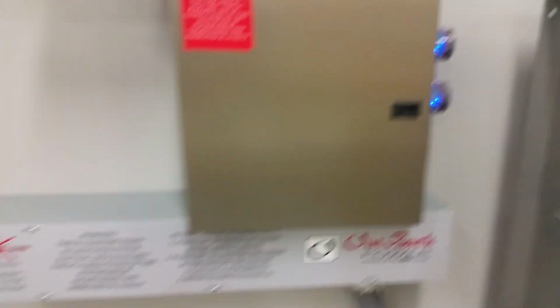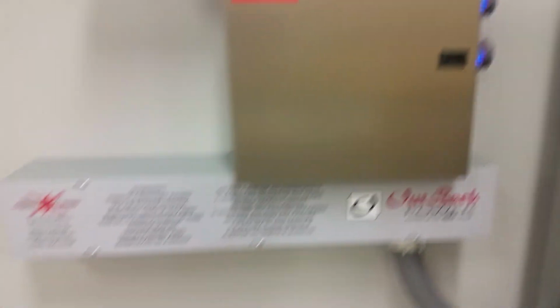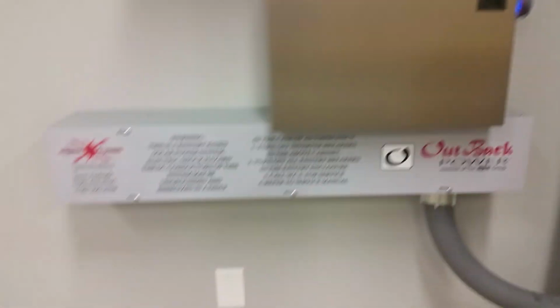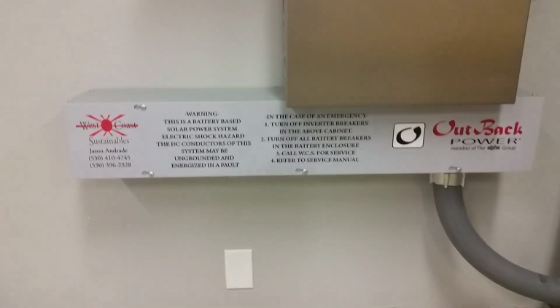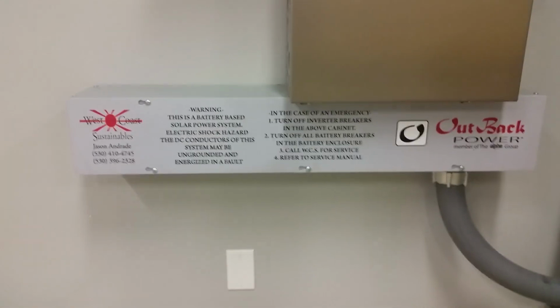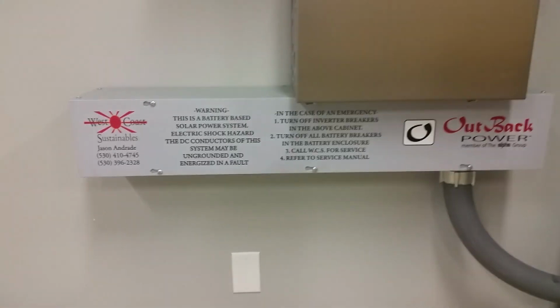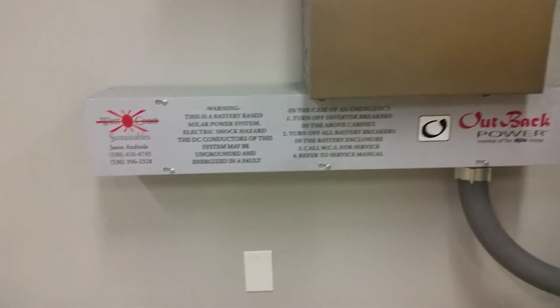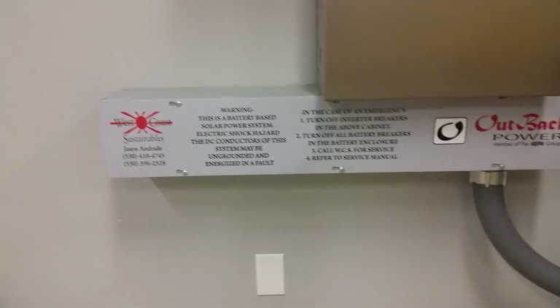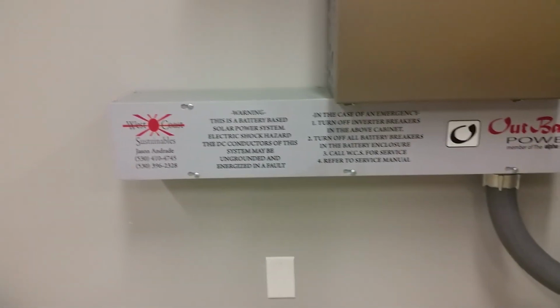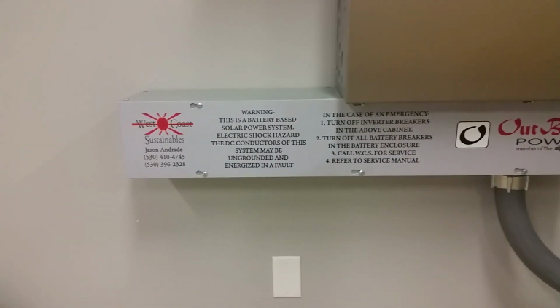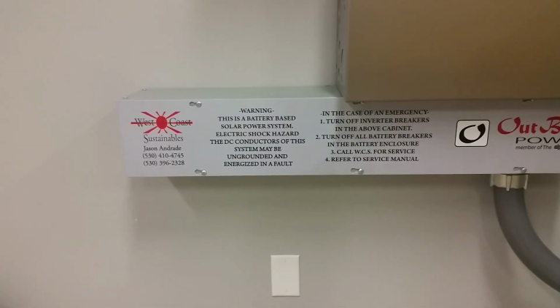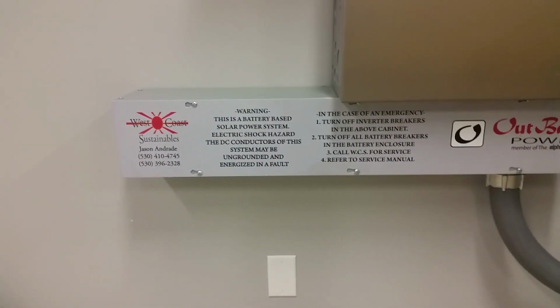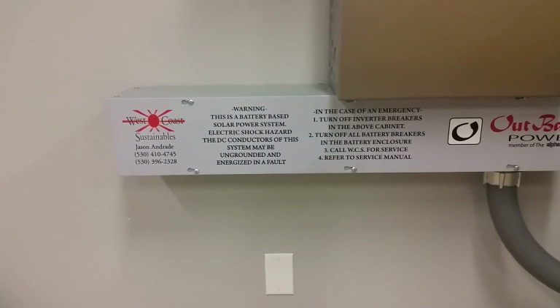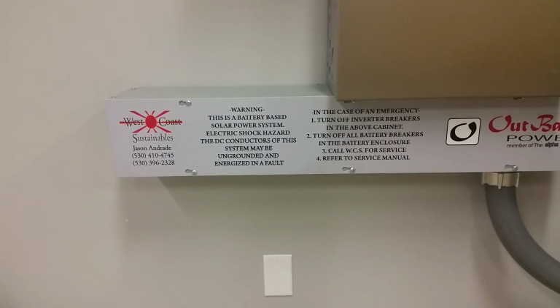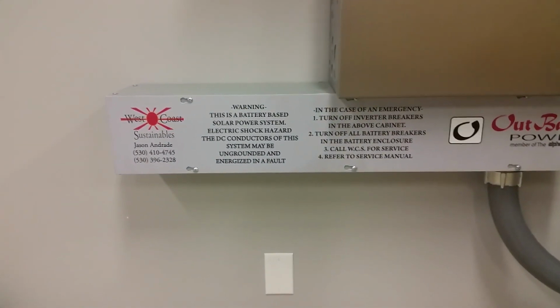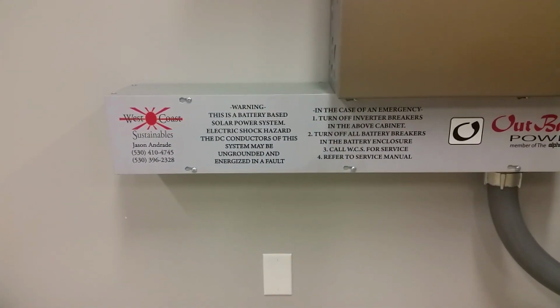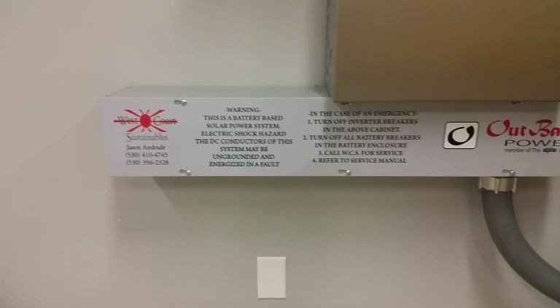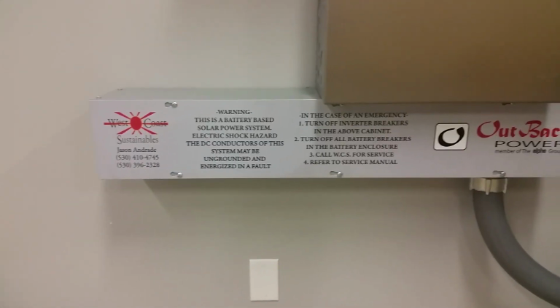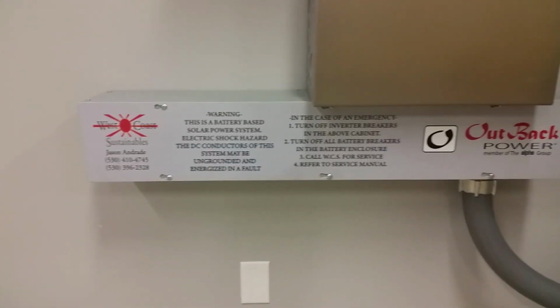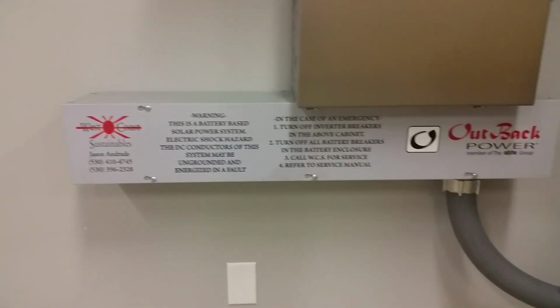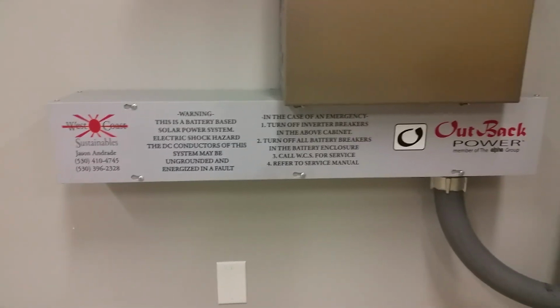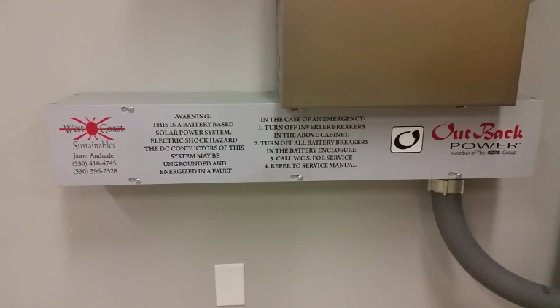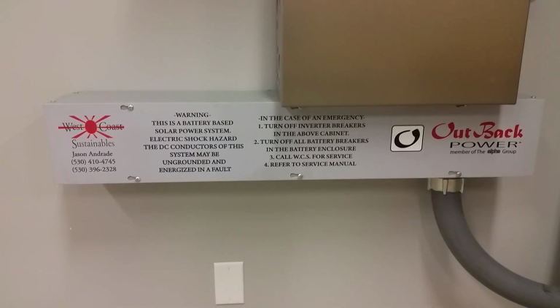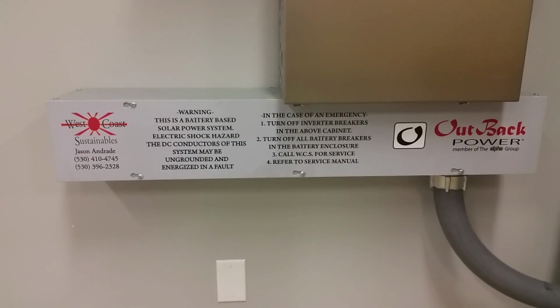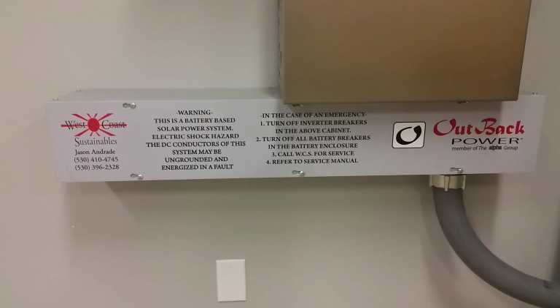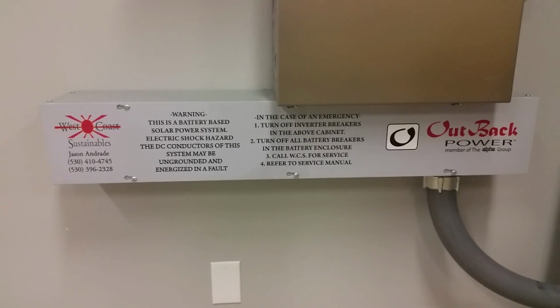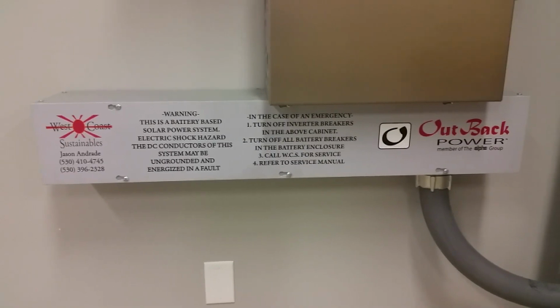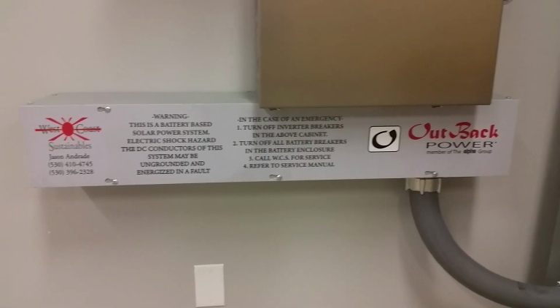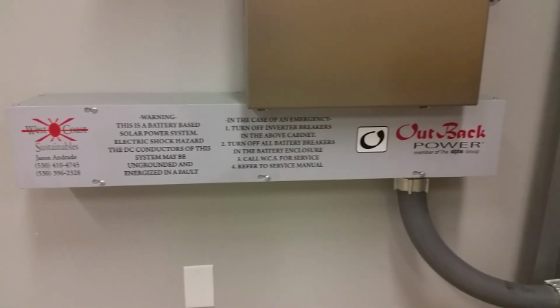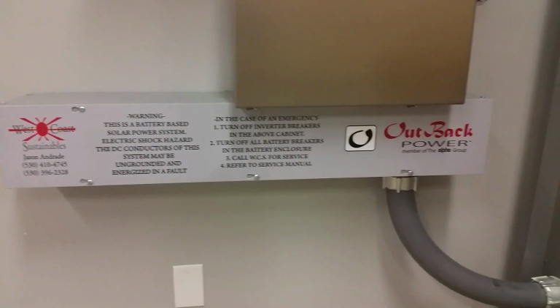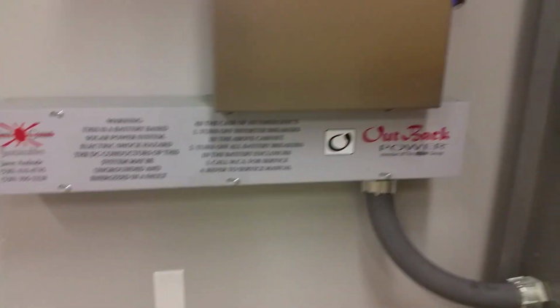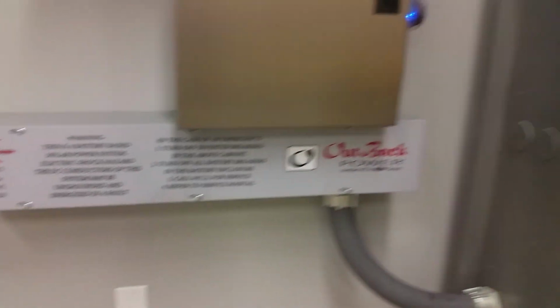I always like to put all the system information as close as possible, along with emergency procedures for the system.